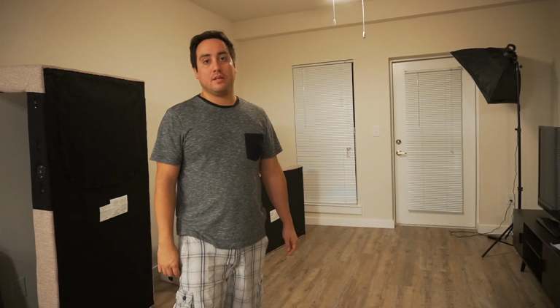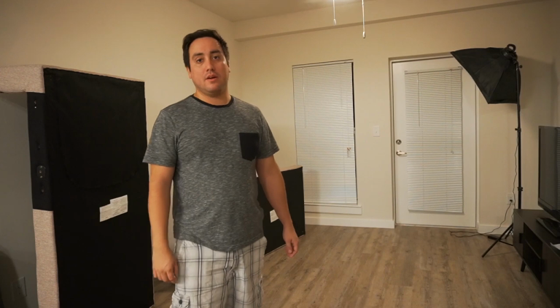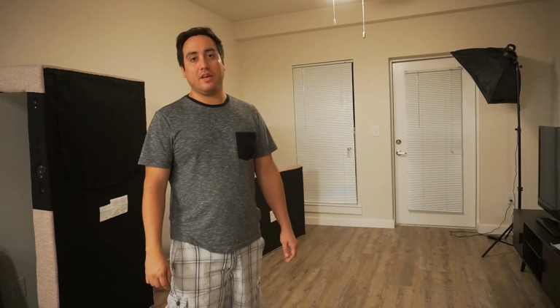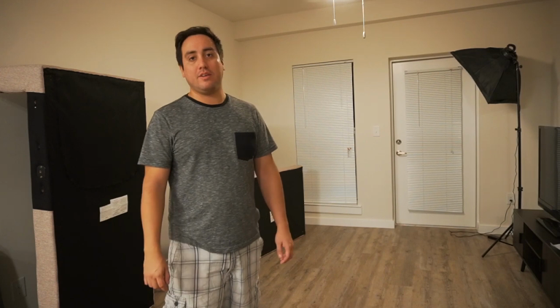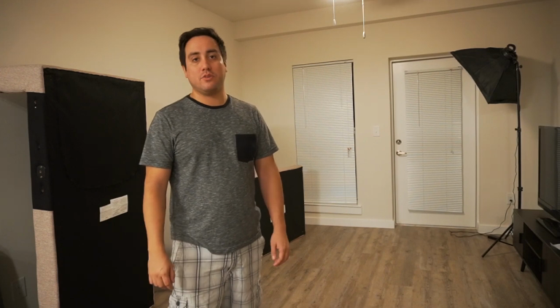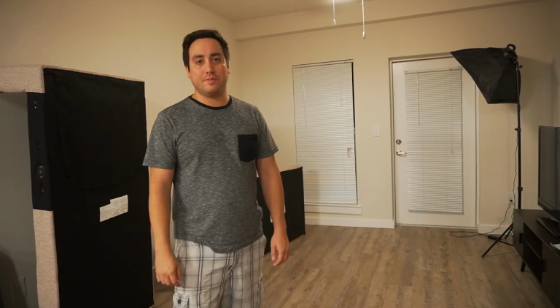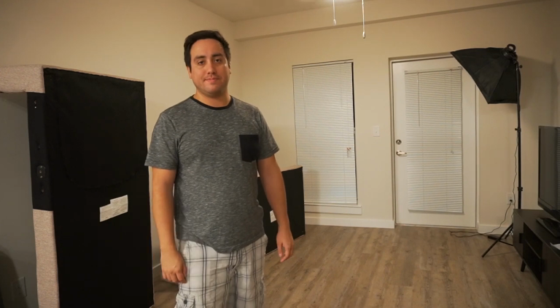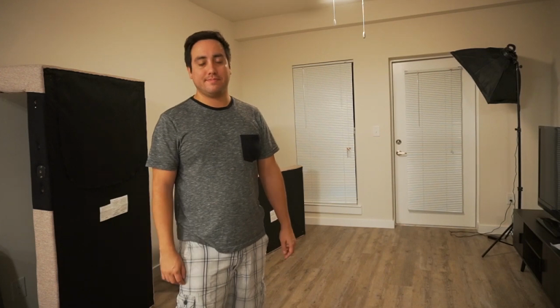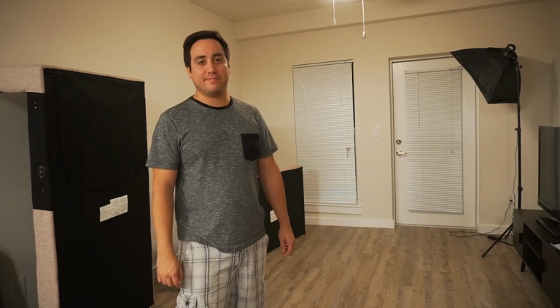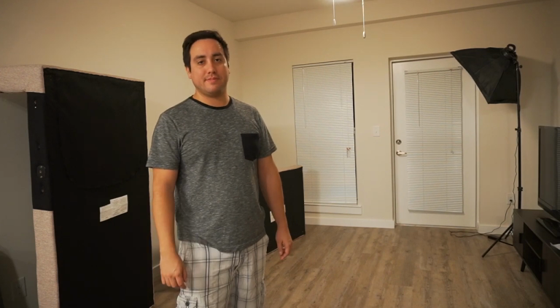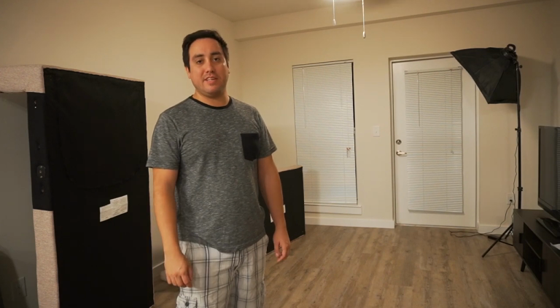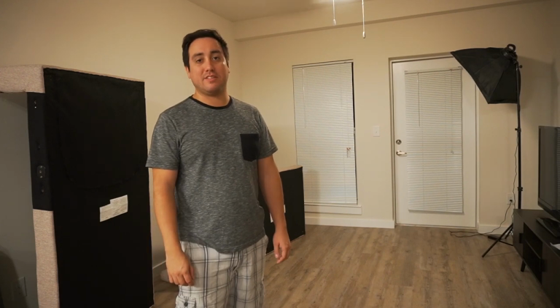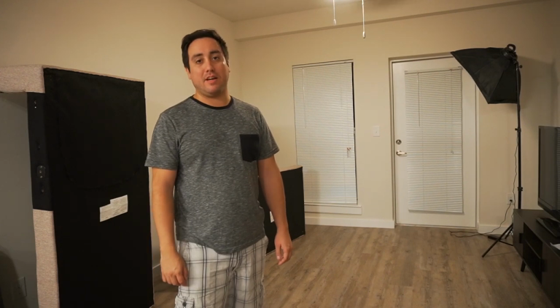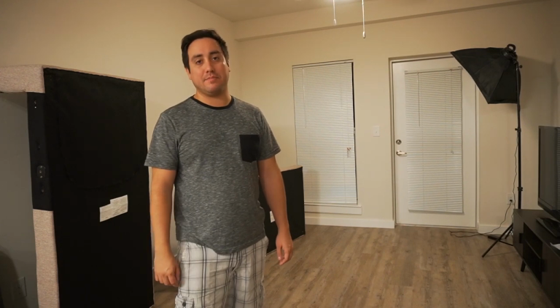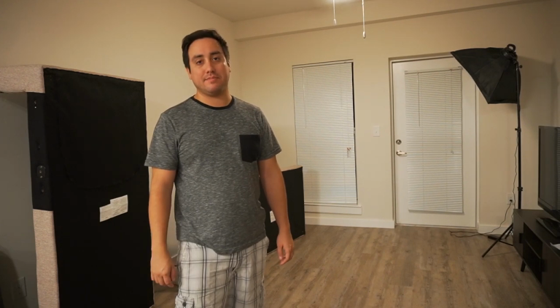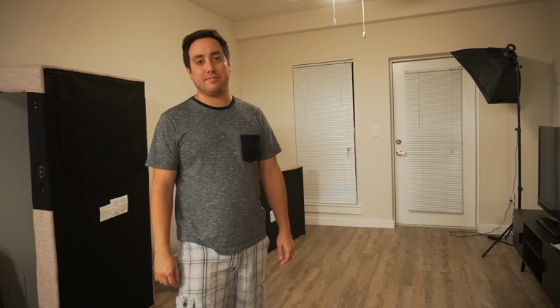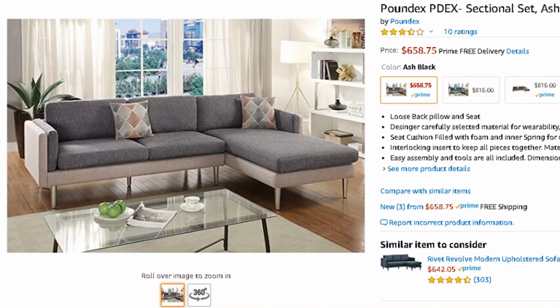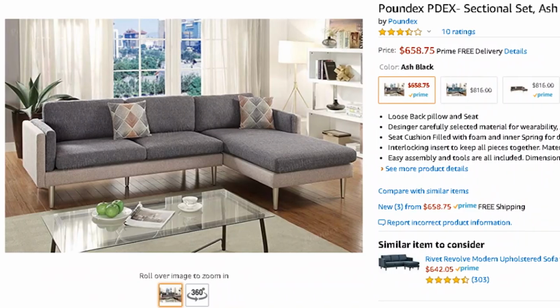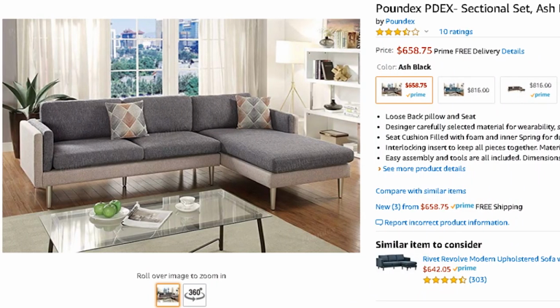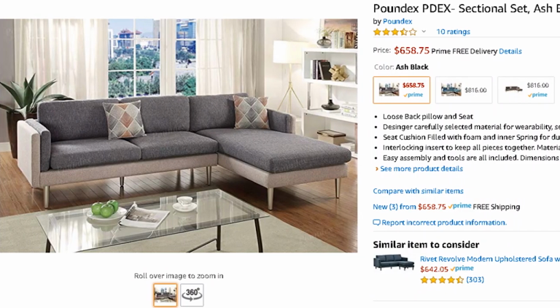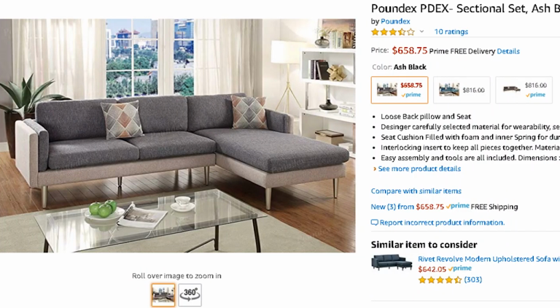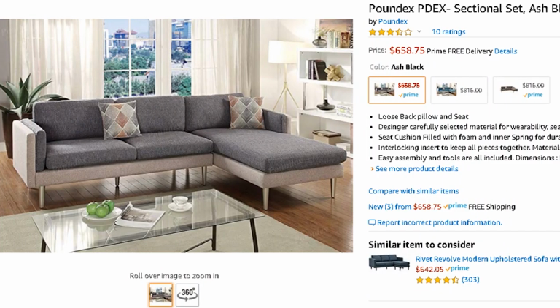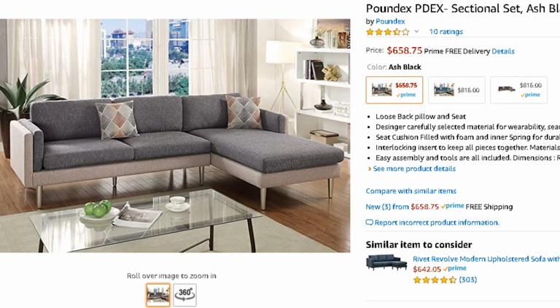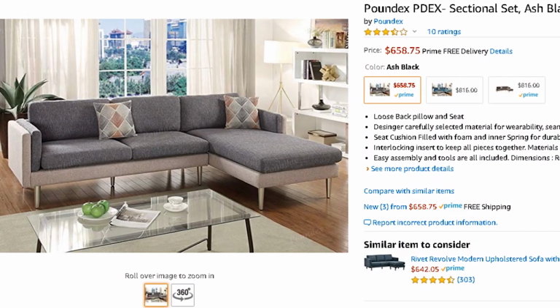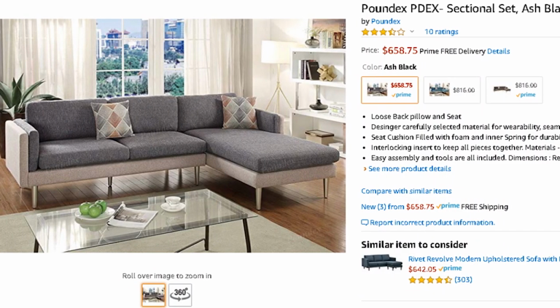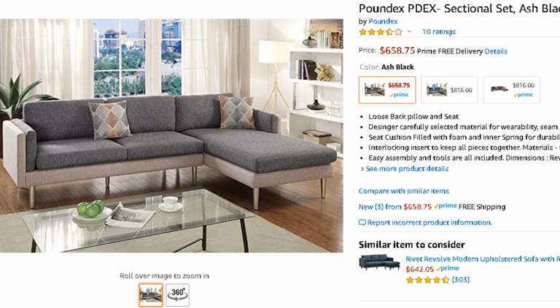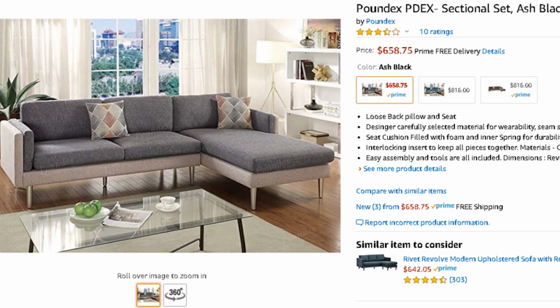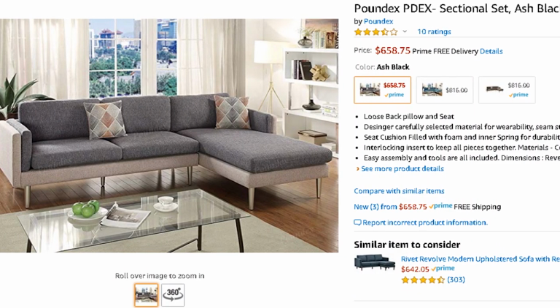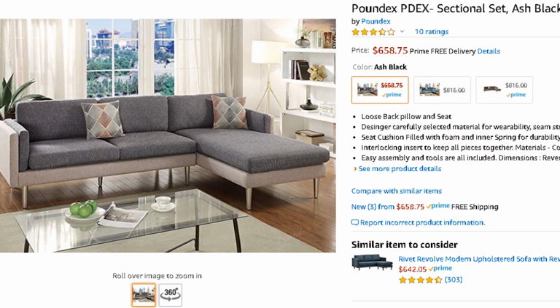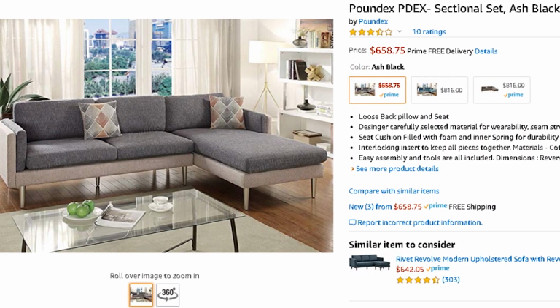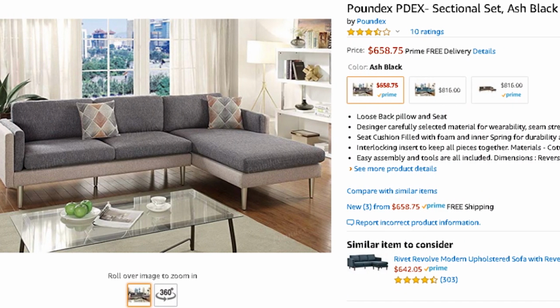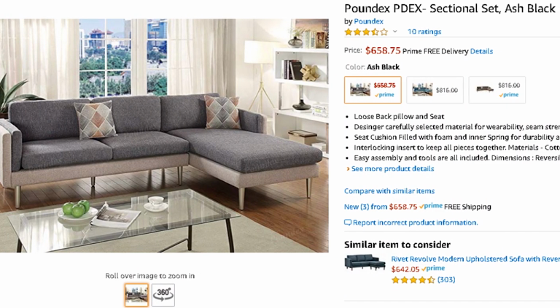Okay, YouTube, it is time. I have to put together this couch that I got from Amazon.